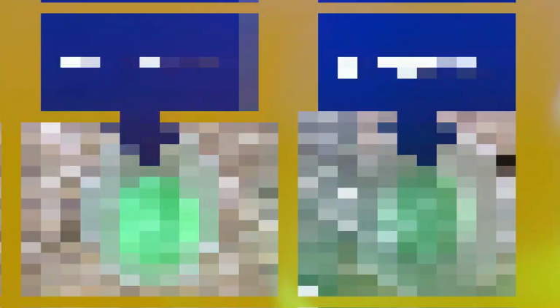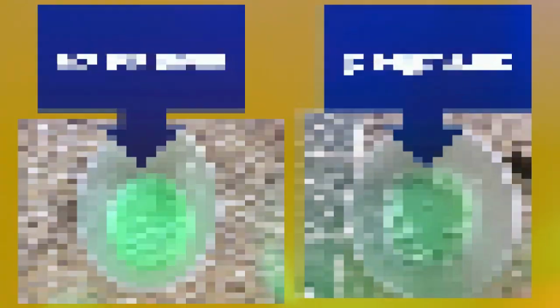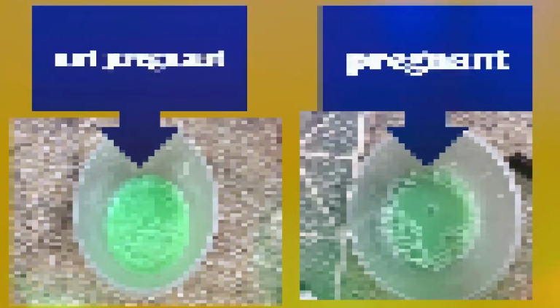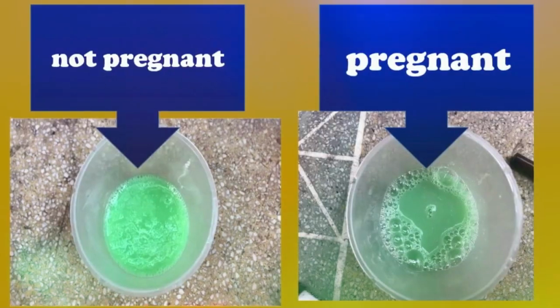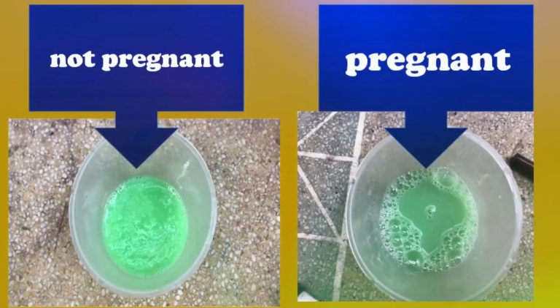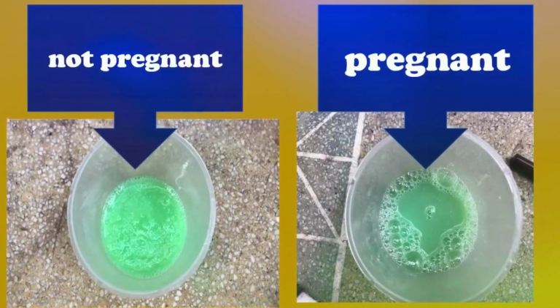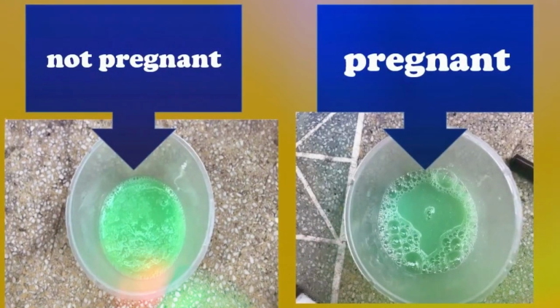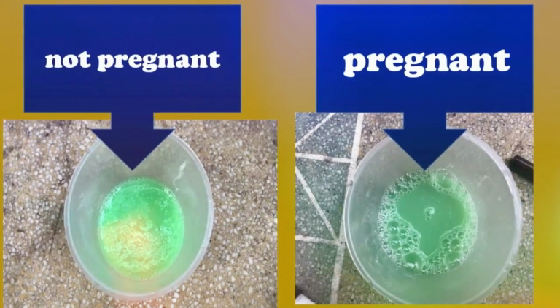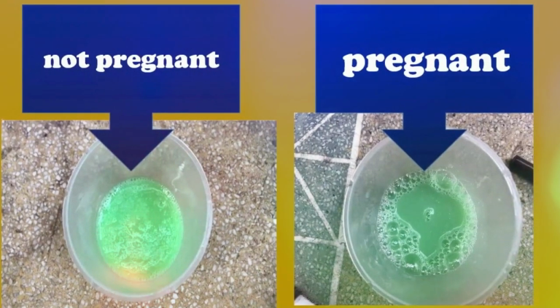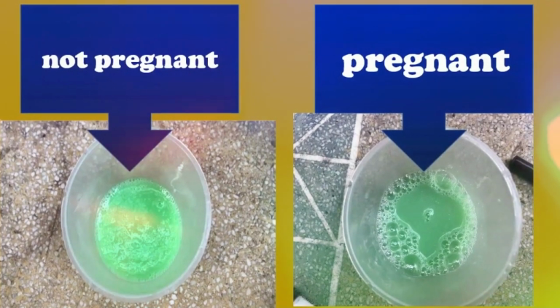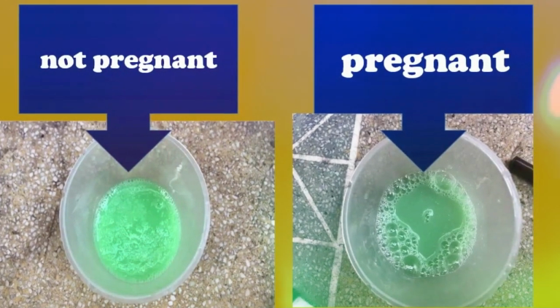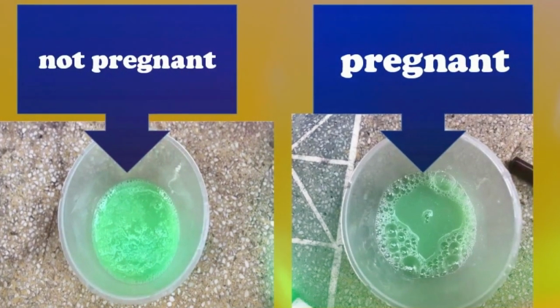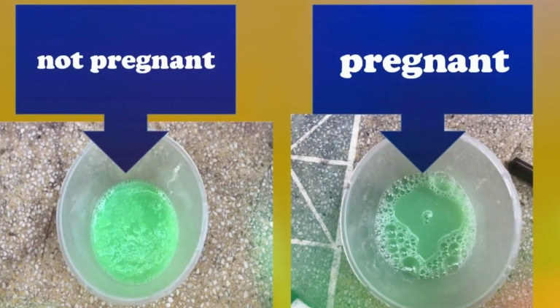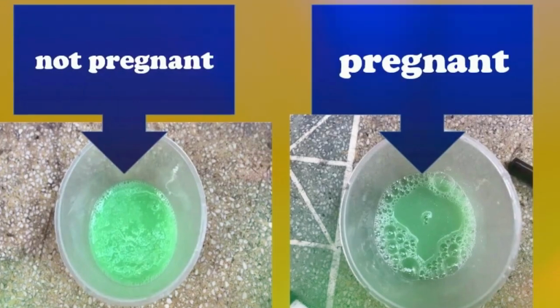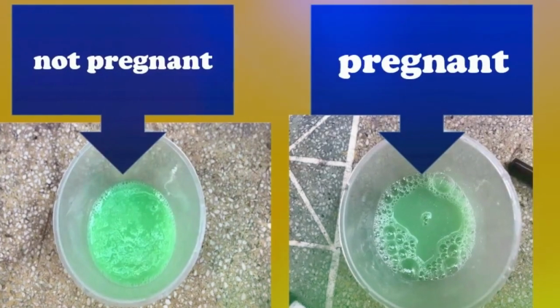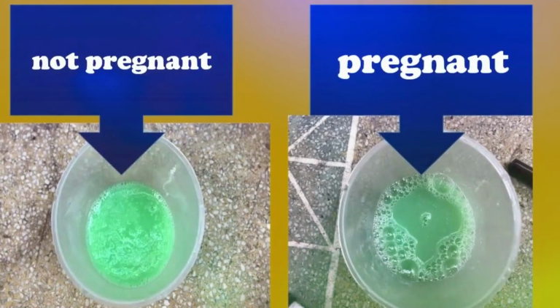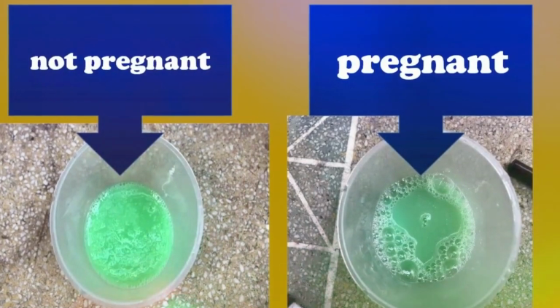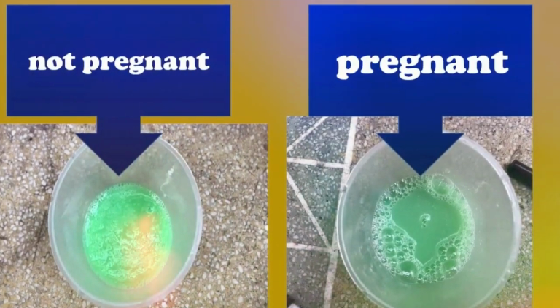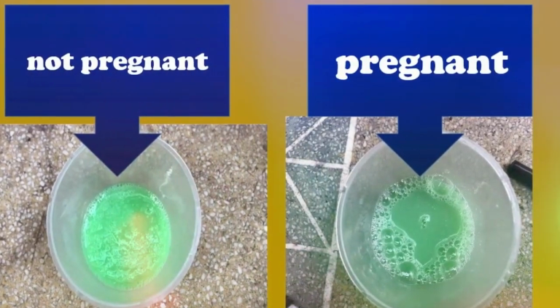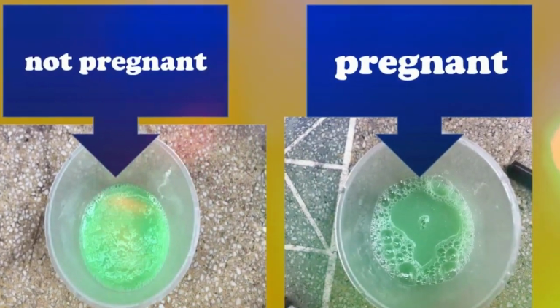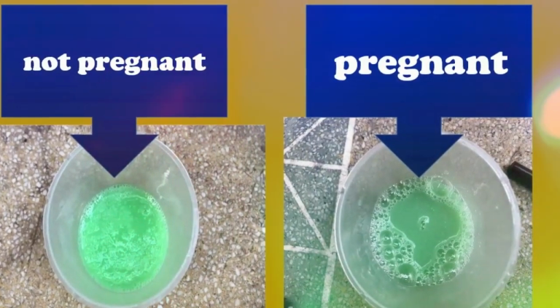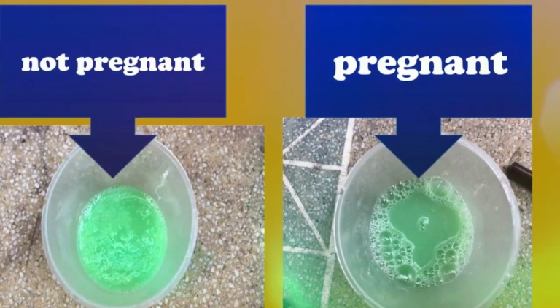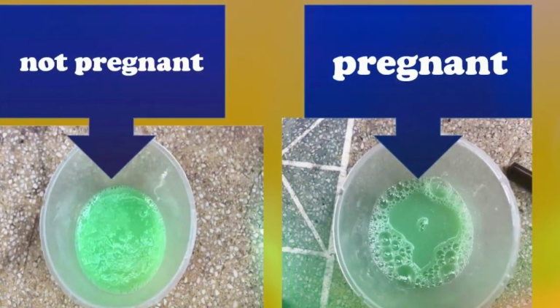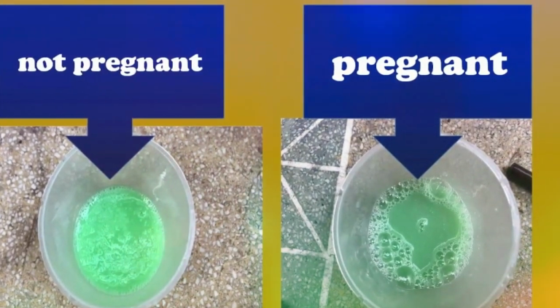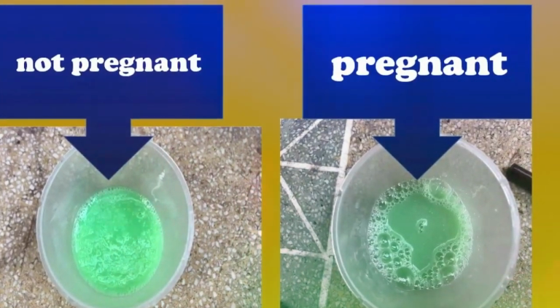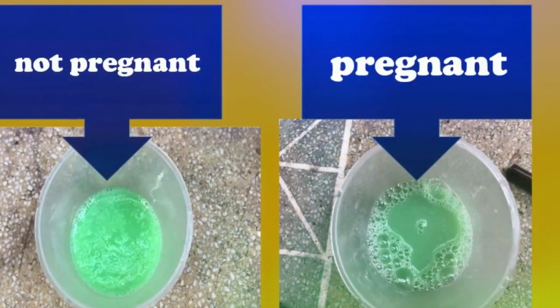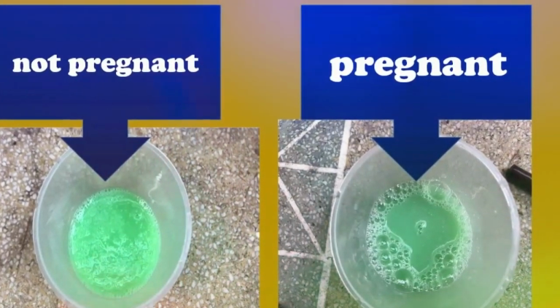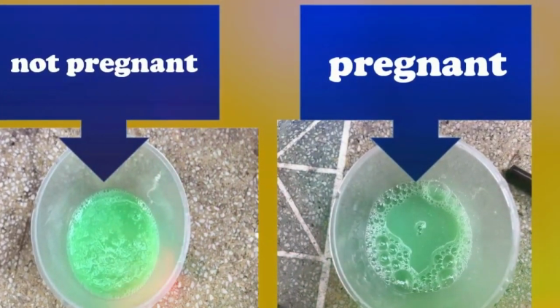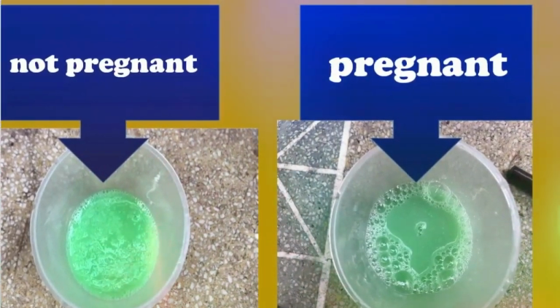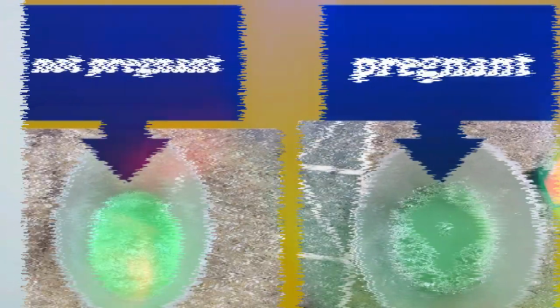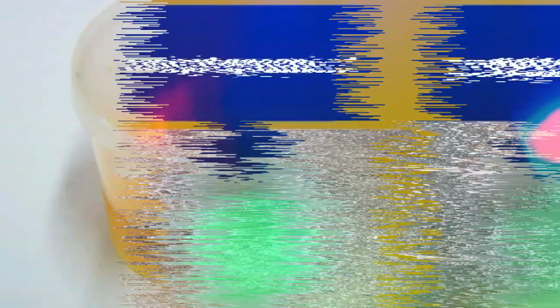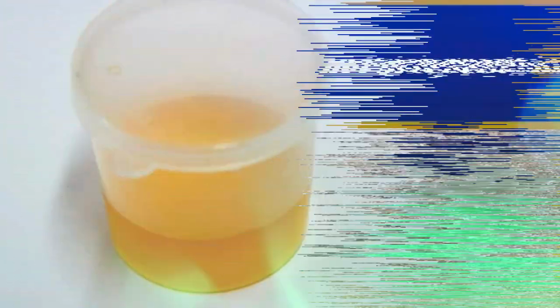Negative sign: in case of a negative pregnancy result, the toothpaste would not react with the urine at all.